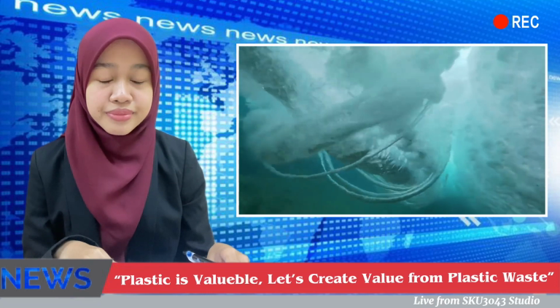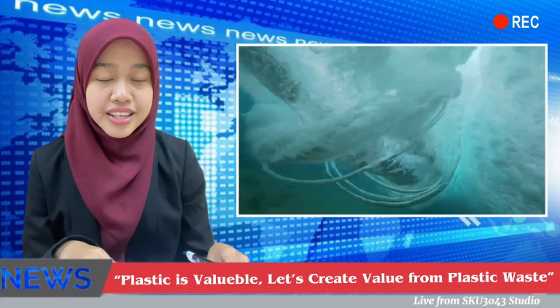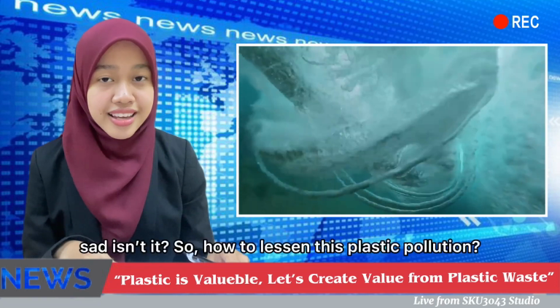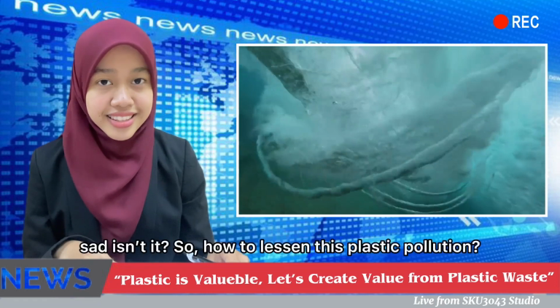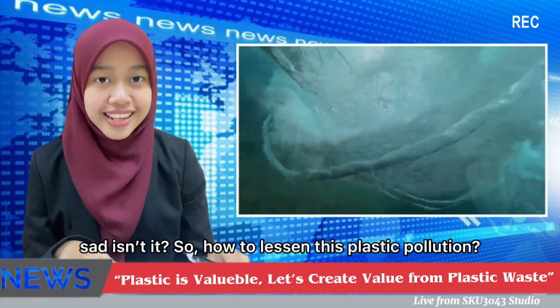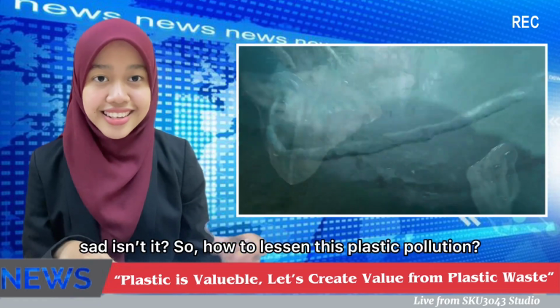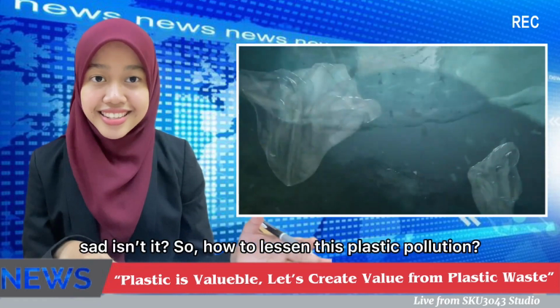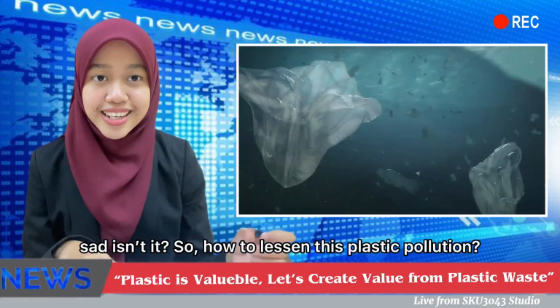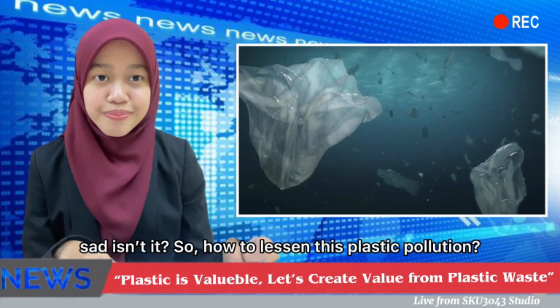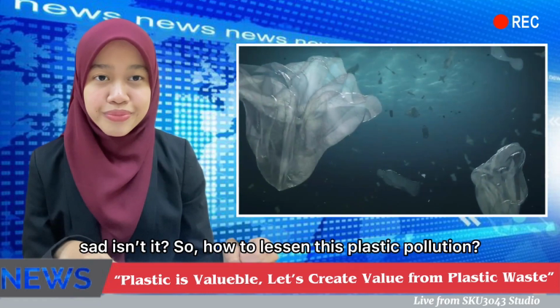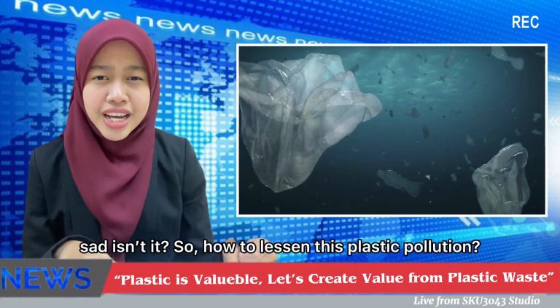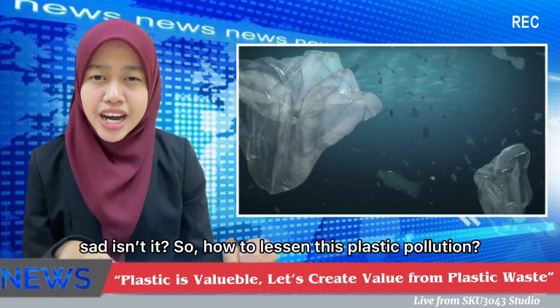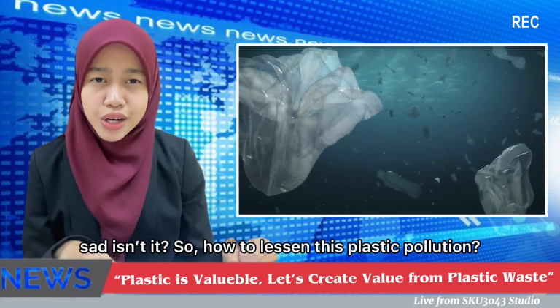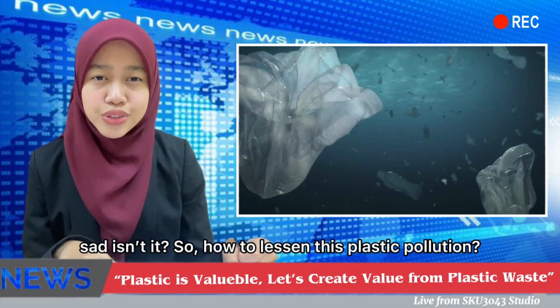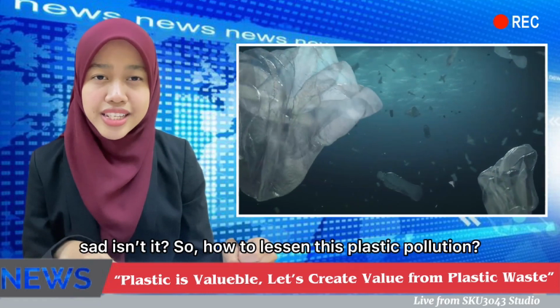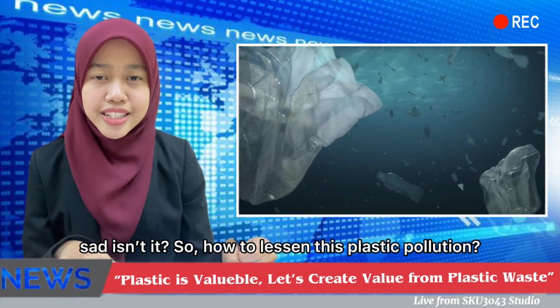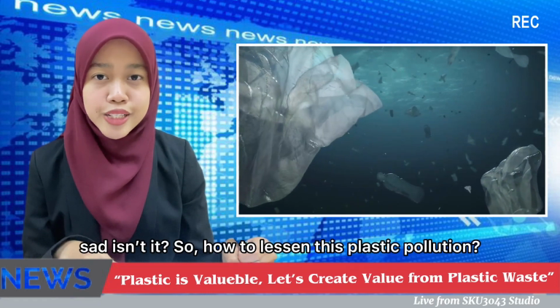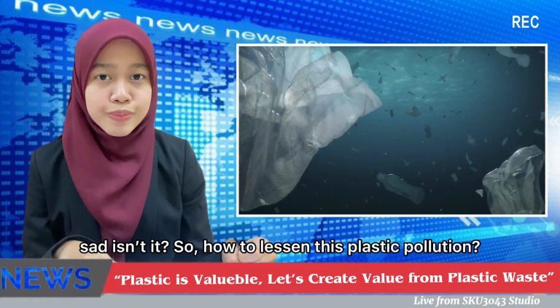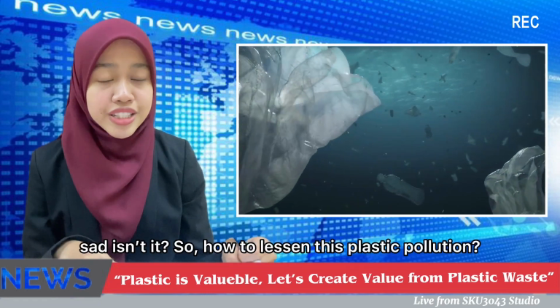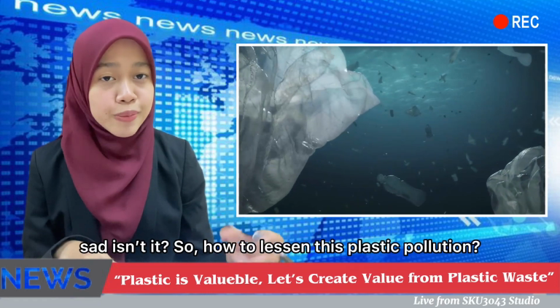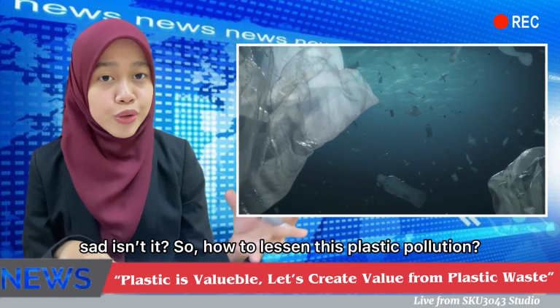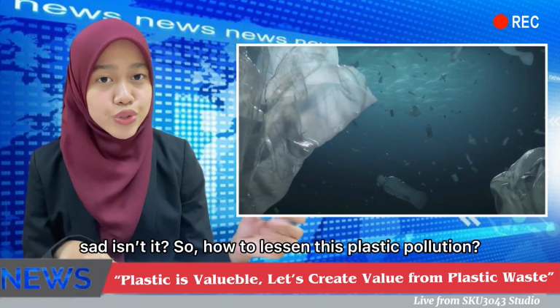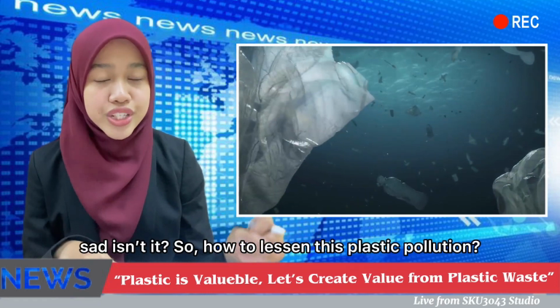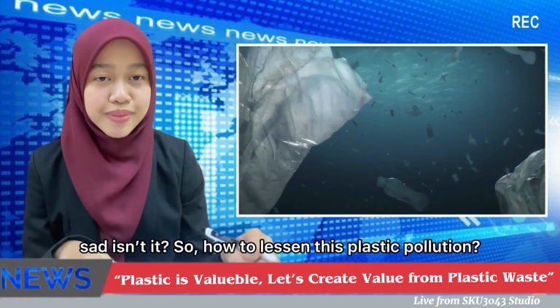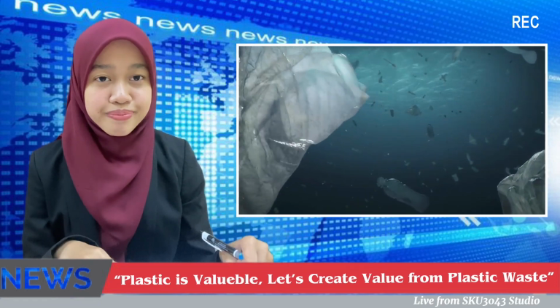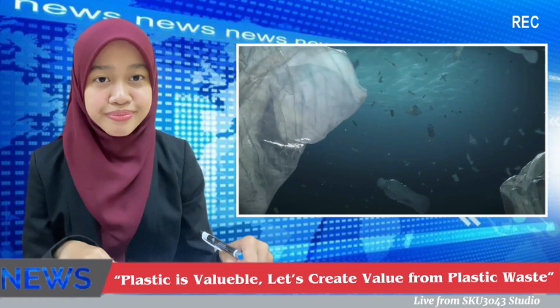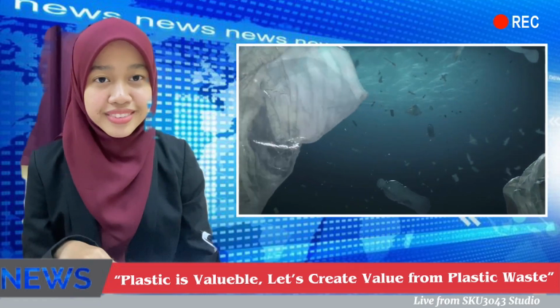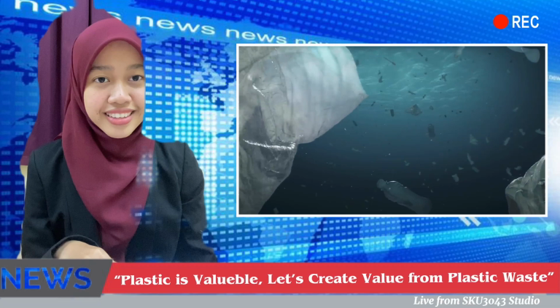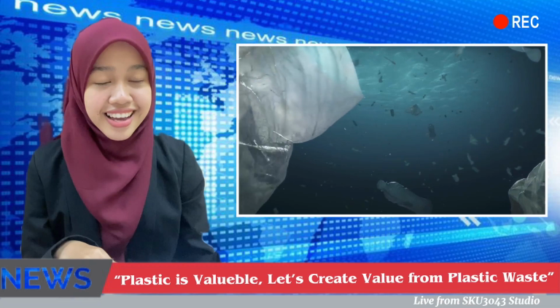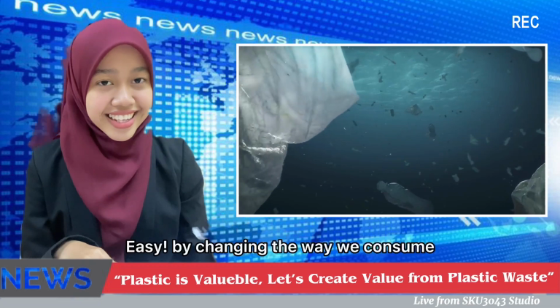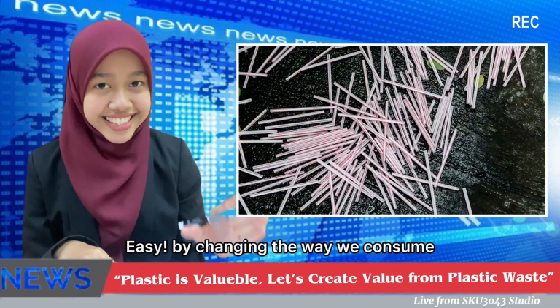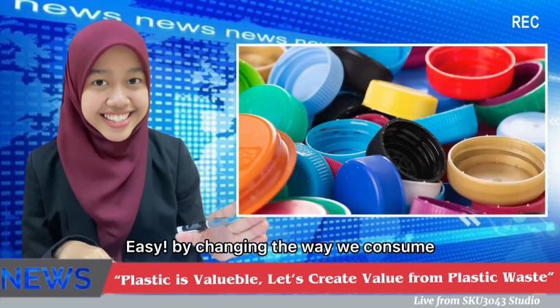73% of beach litter worldwide is plastic, and there could be more plastic than fish in the ocean by 2050. Sad, isn't it? How do we lessen this plastic pollution?